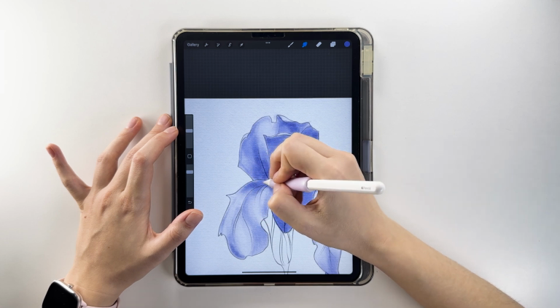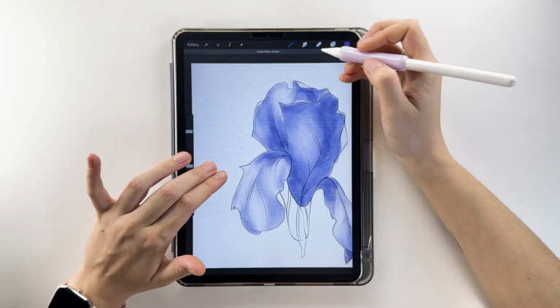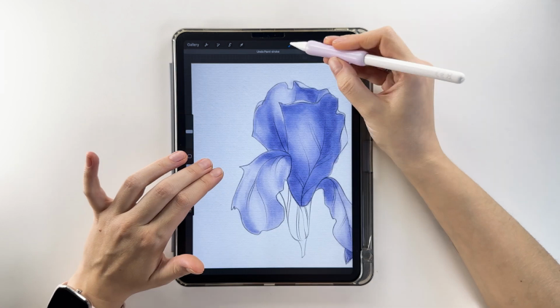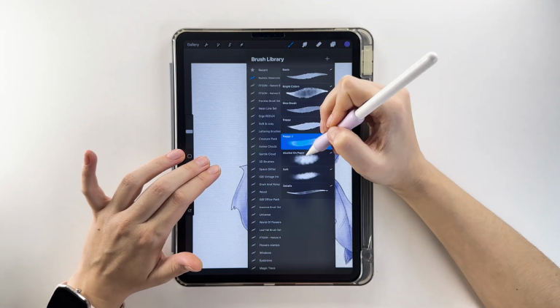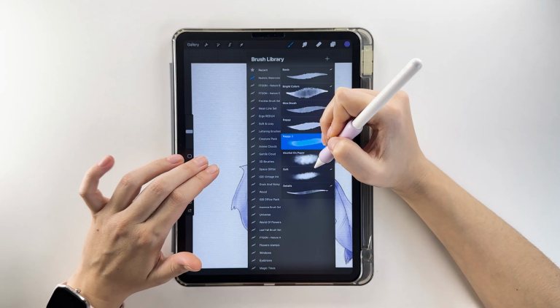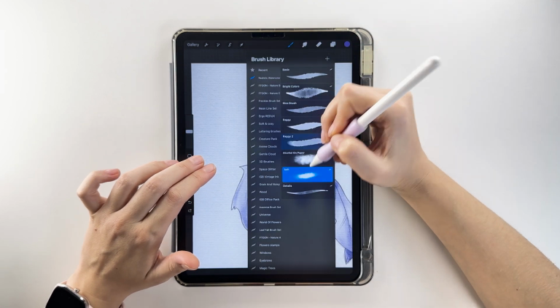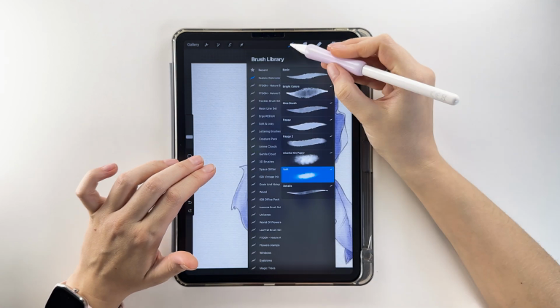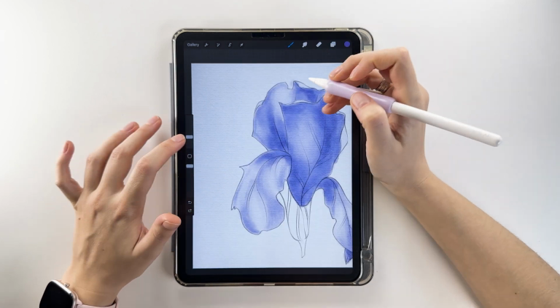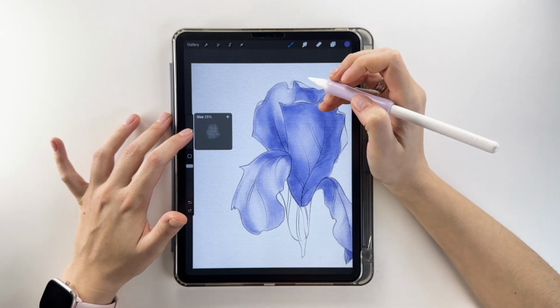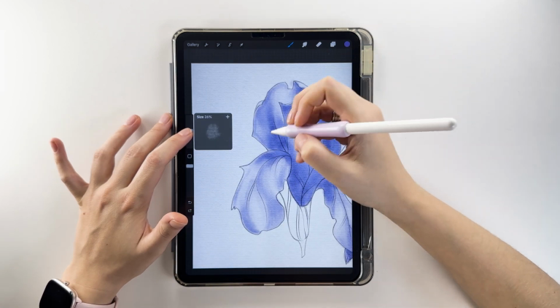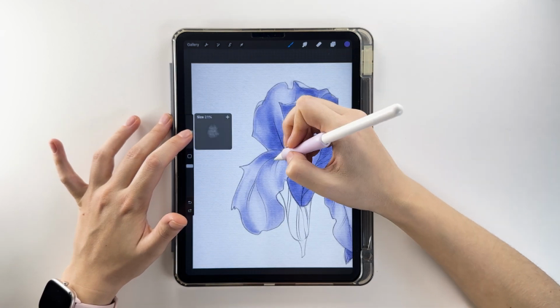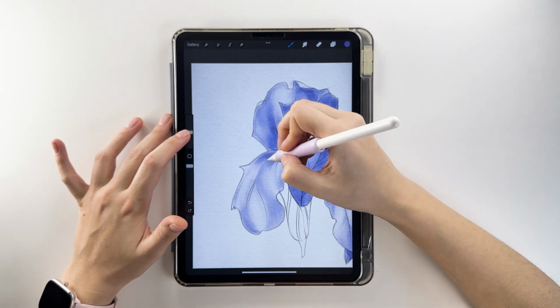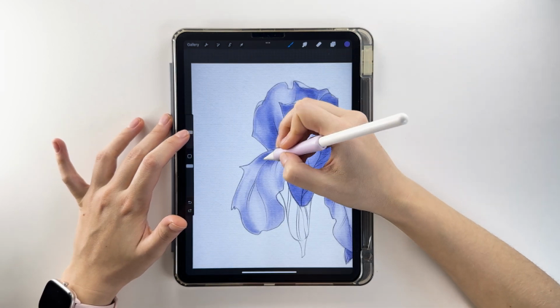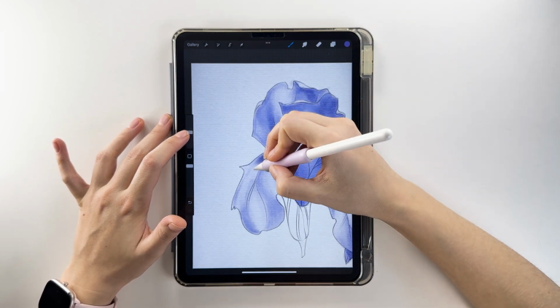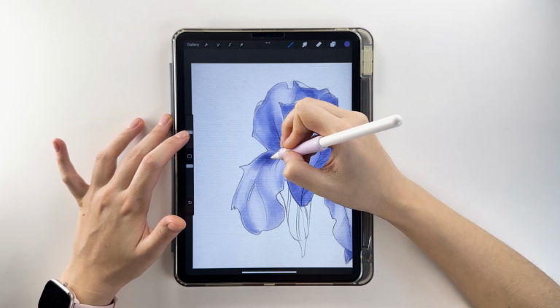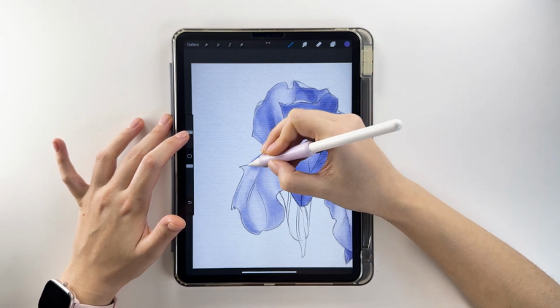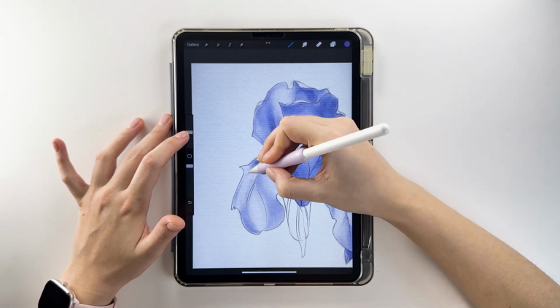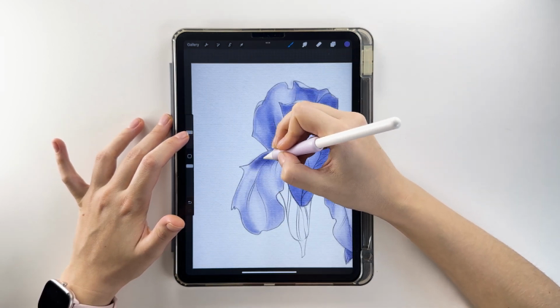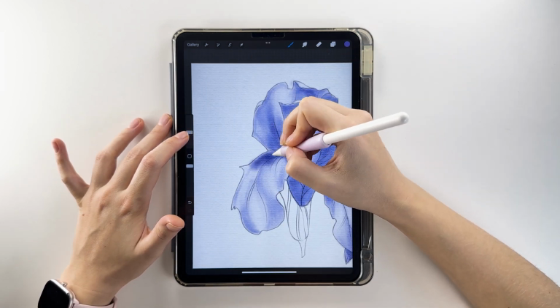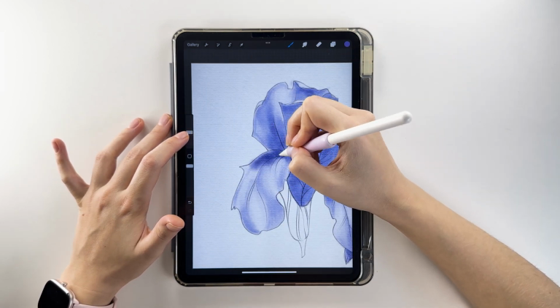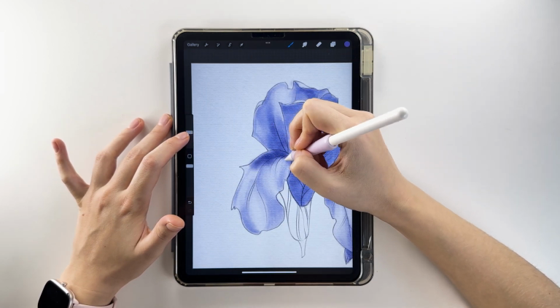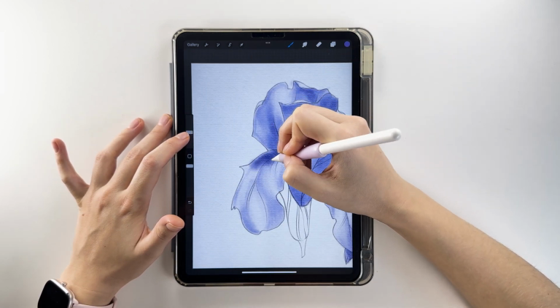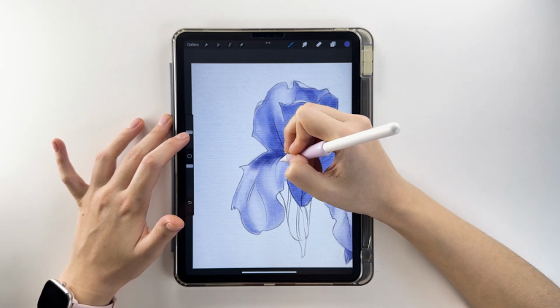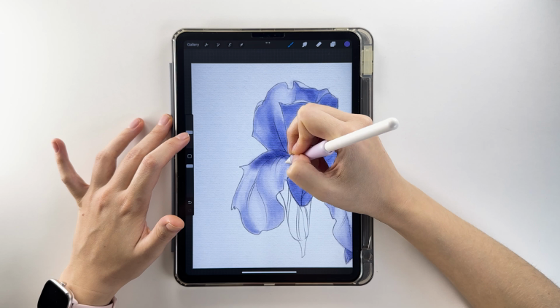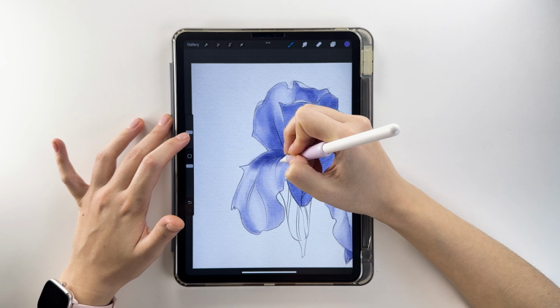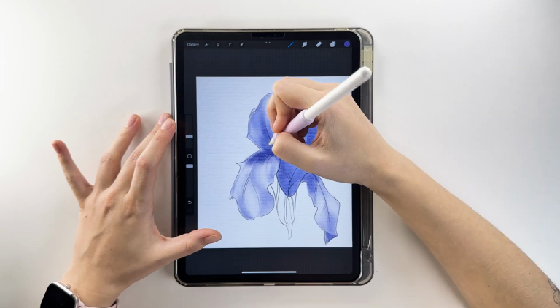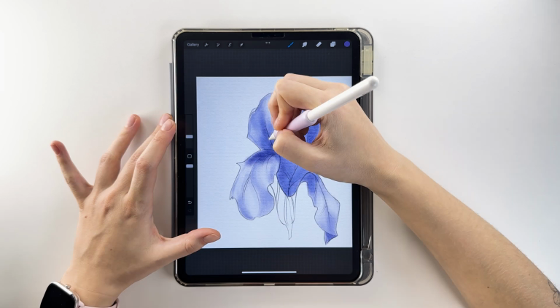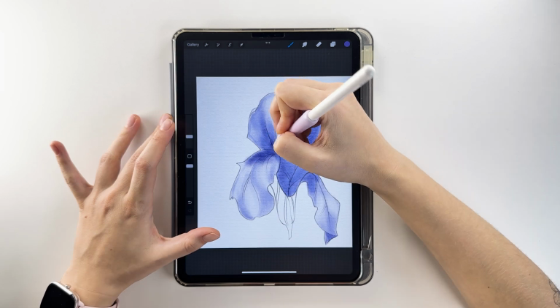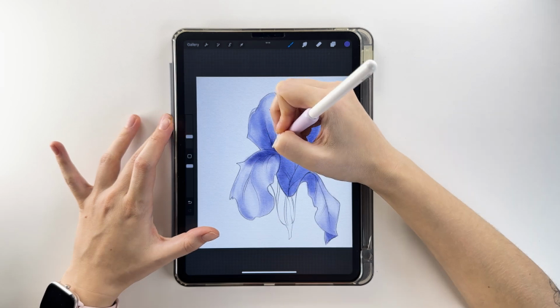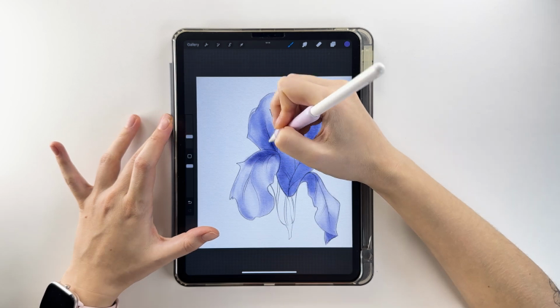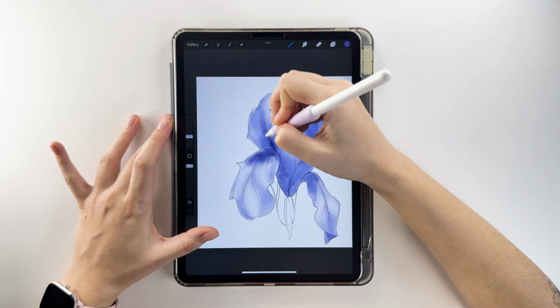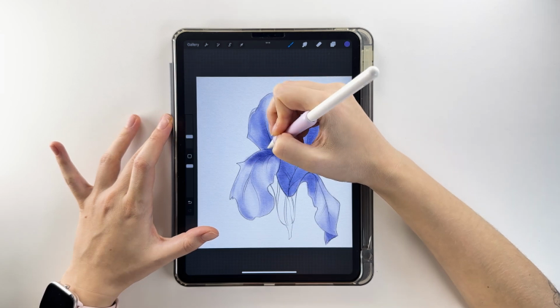Take a warmer purple shade and use a soft brush to shade the petal bases, folds, and growing points.